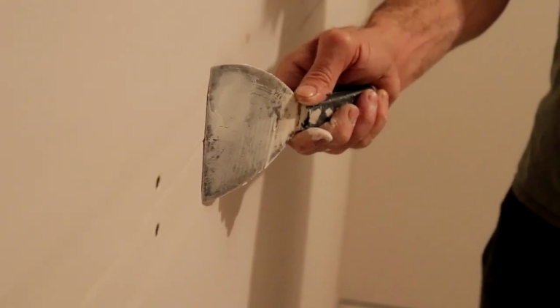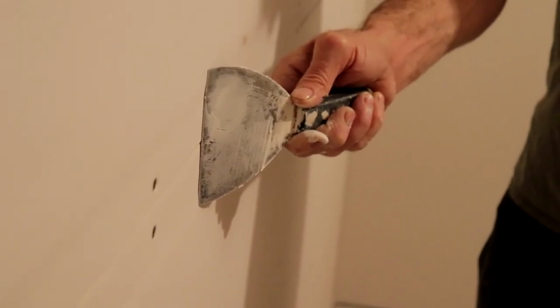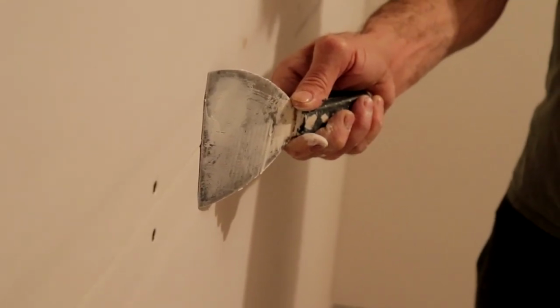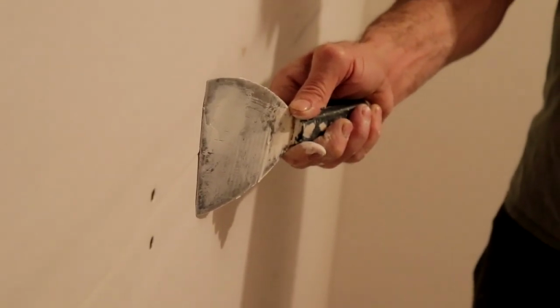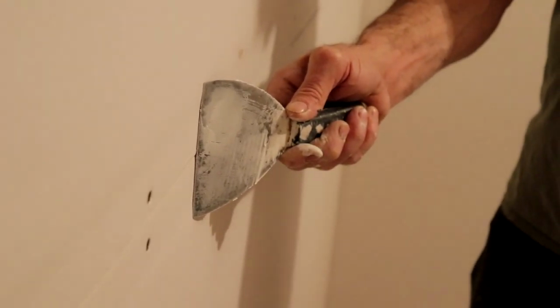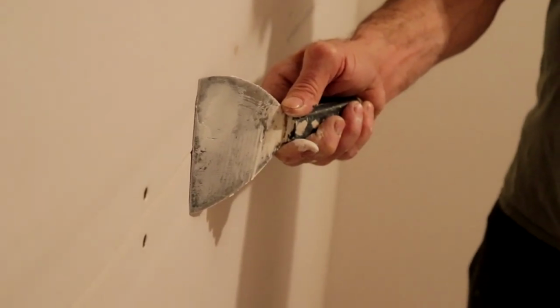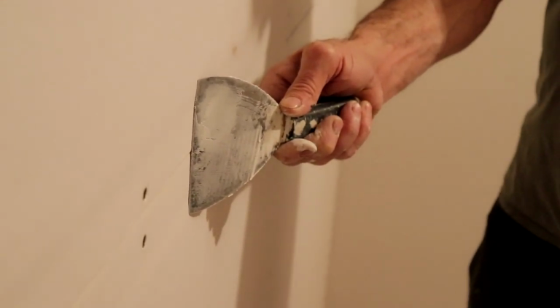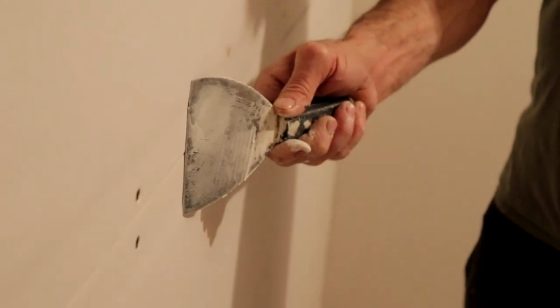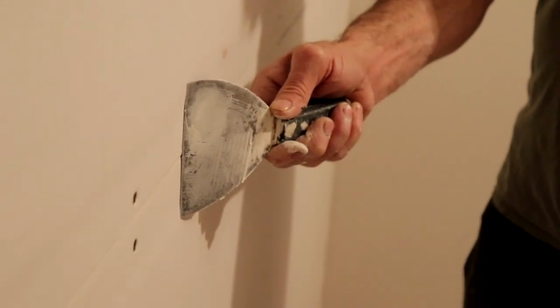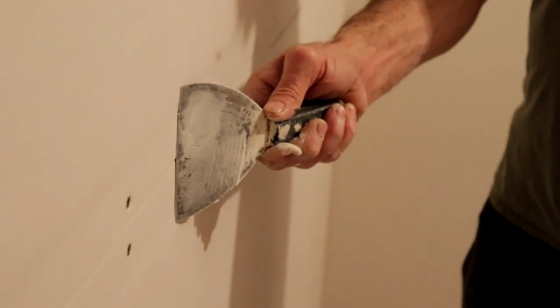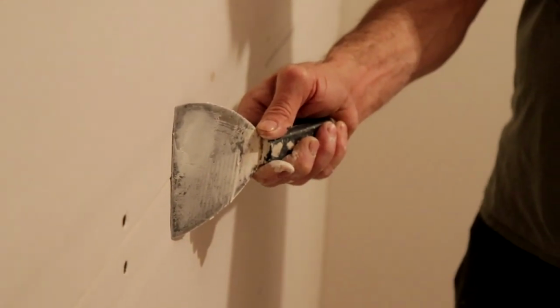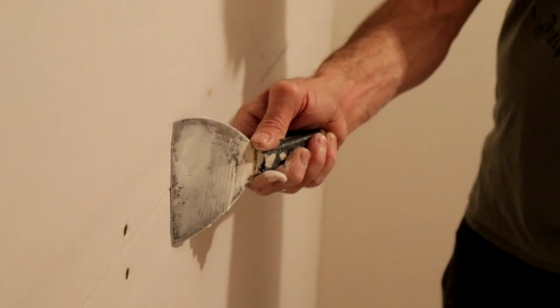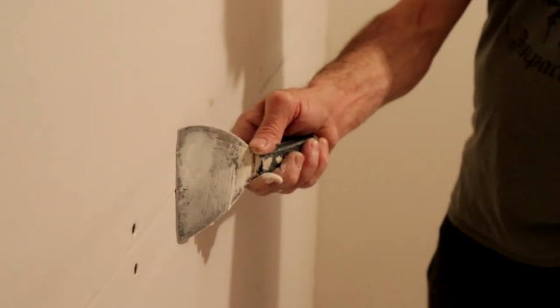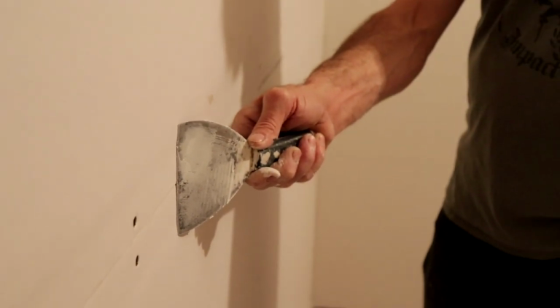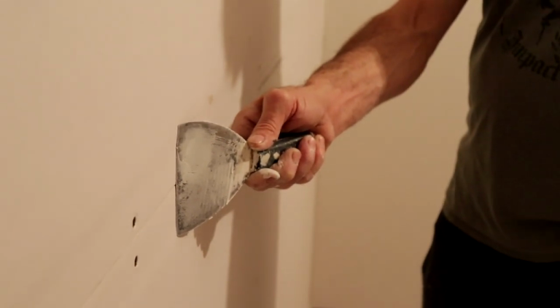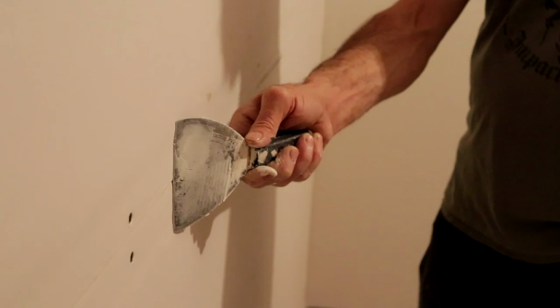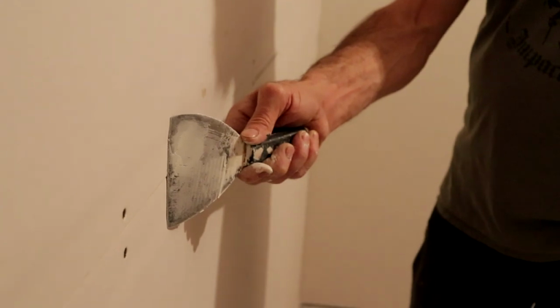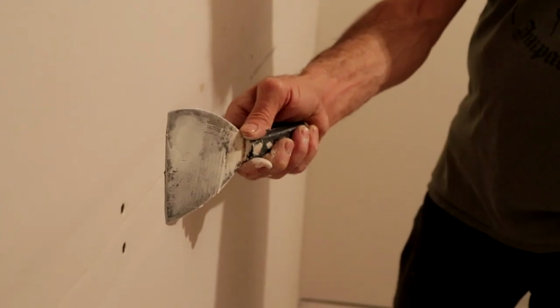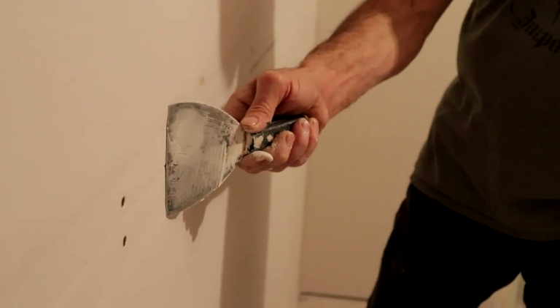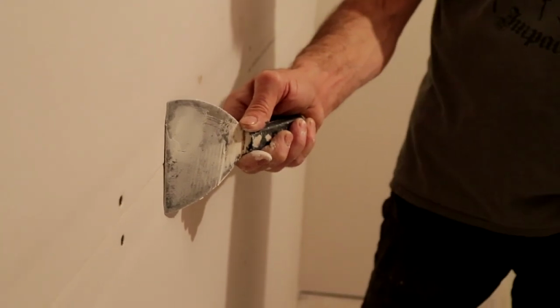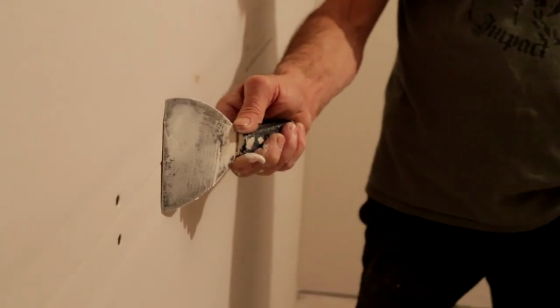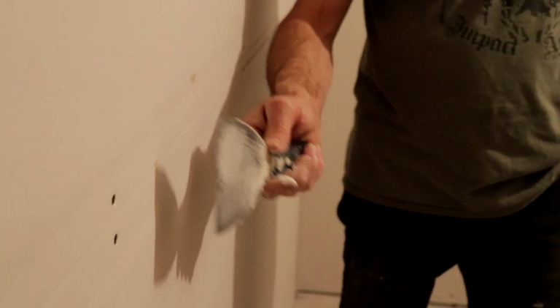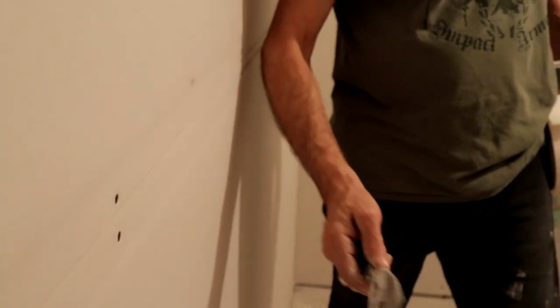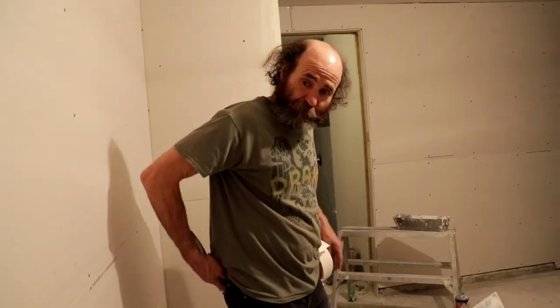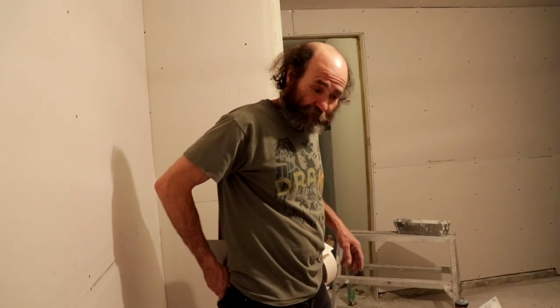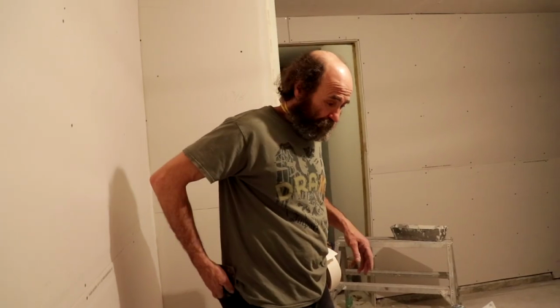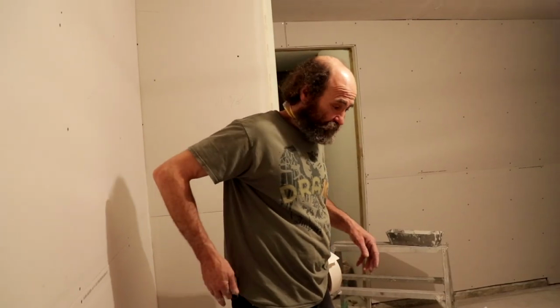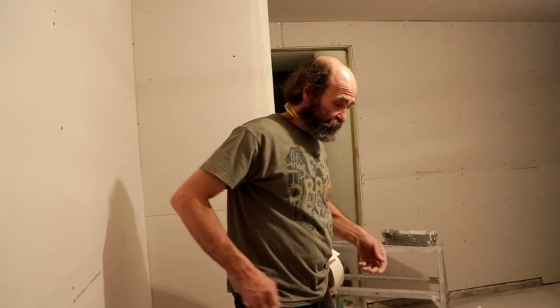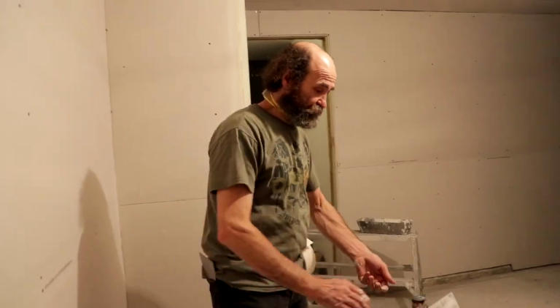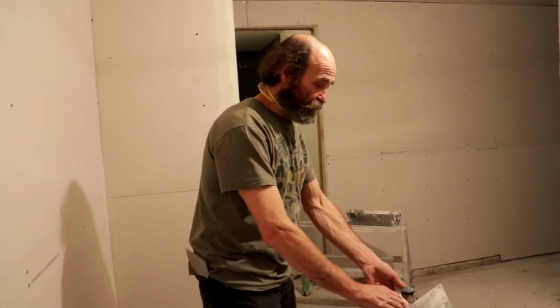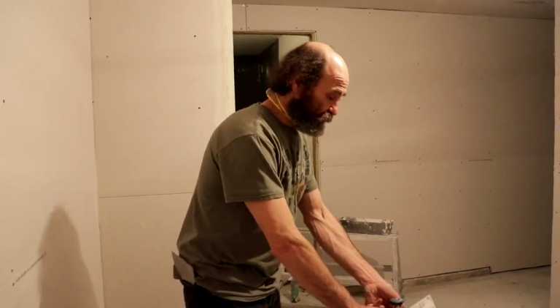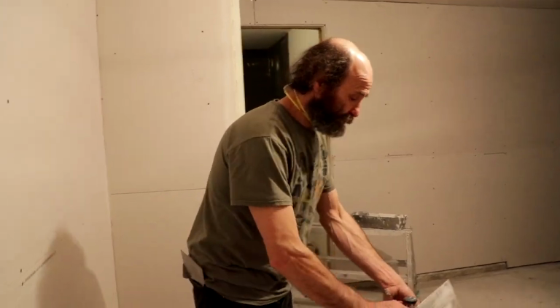Just leave a little bit of mud behind the tape. Okay, let's get the job done.